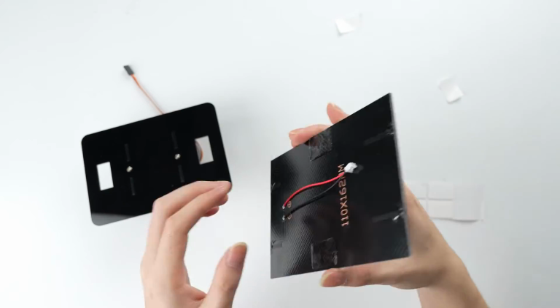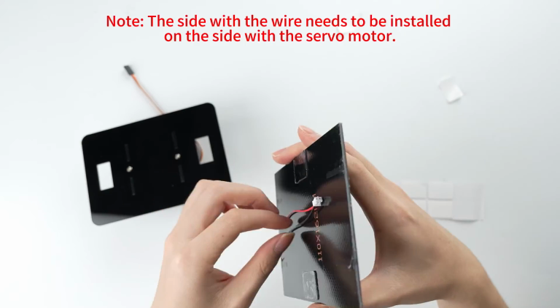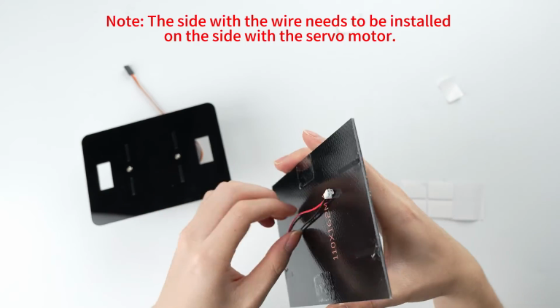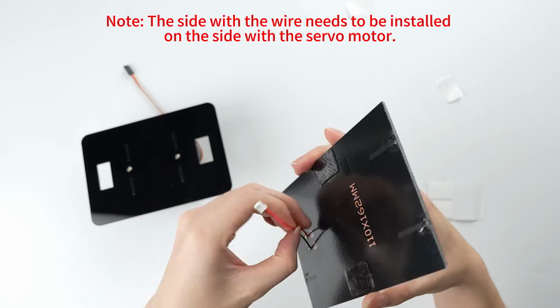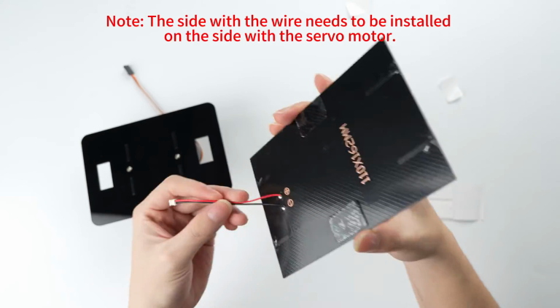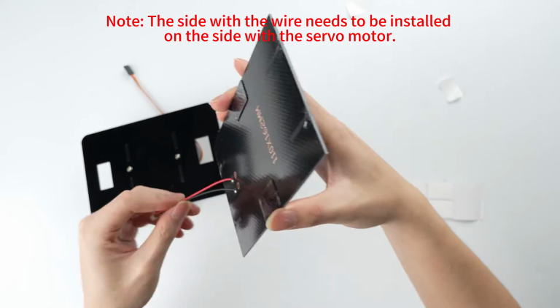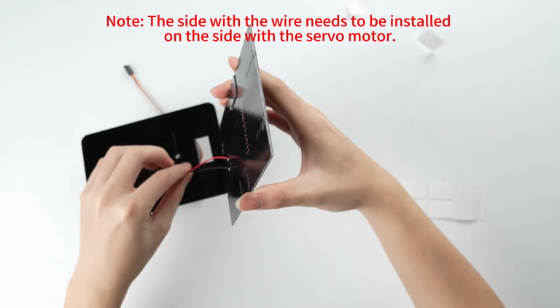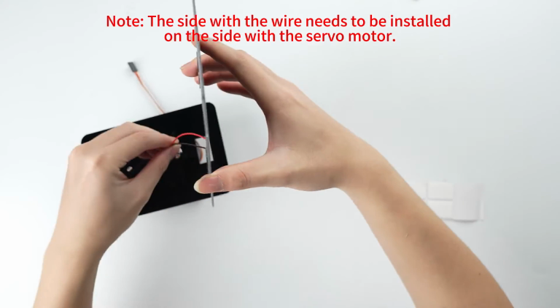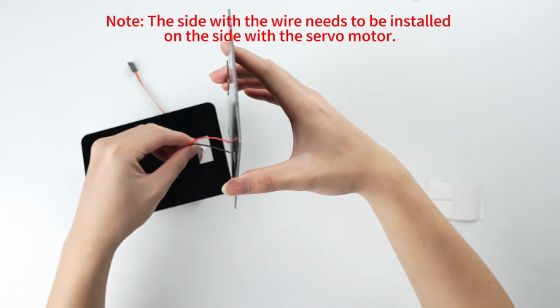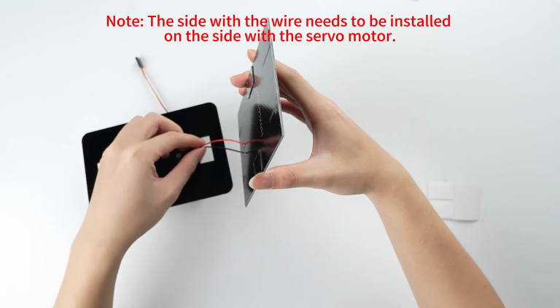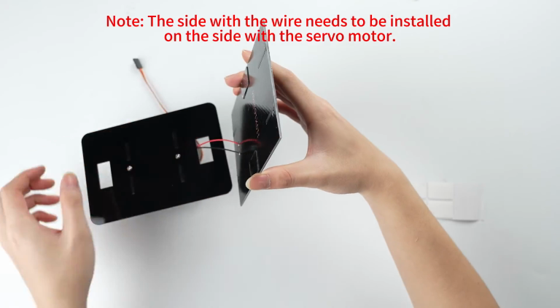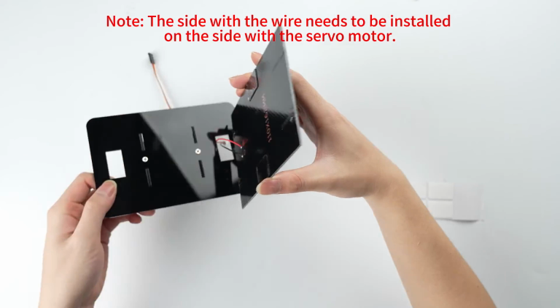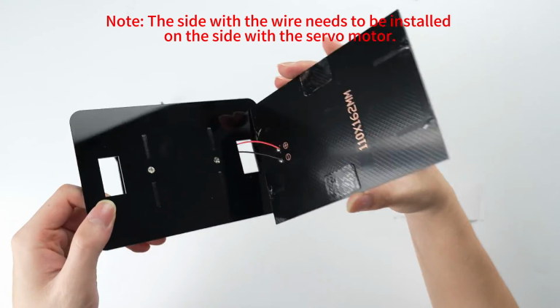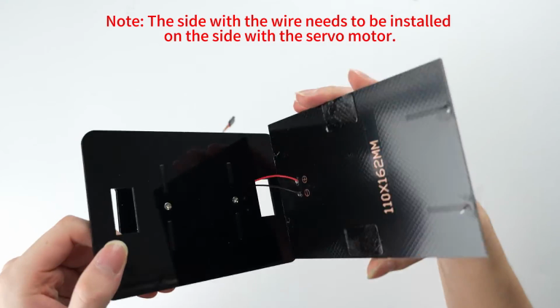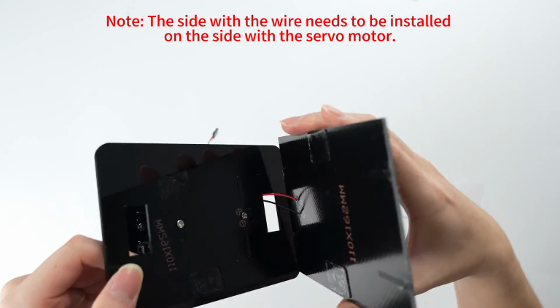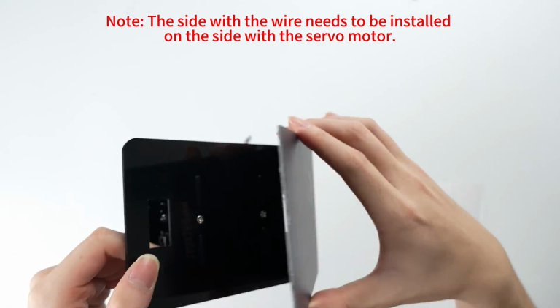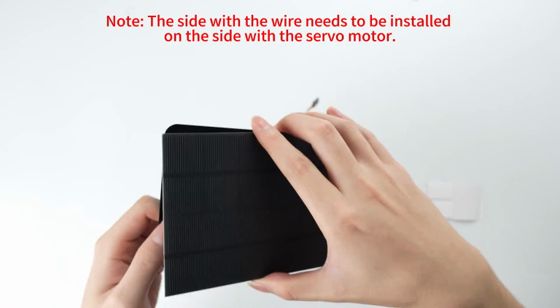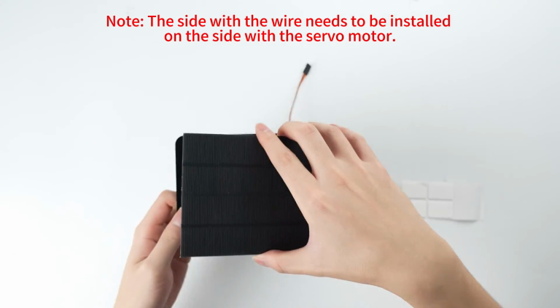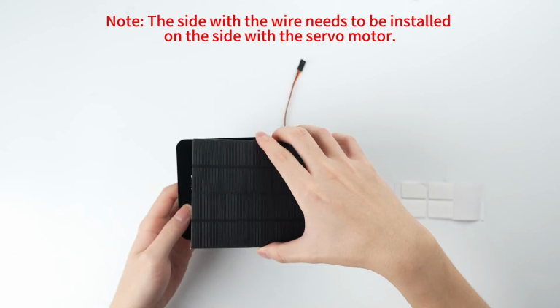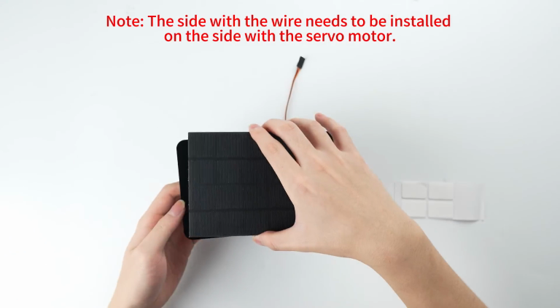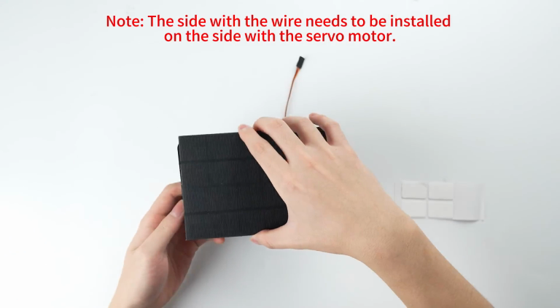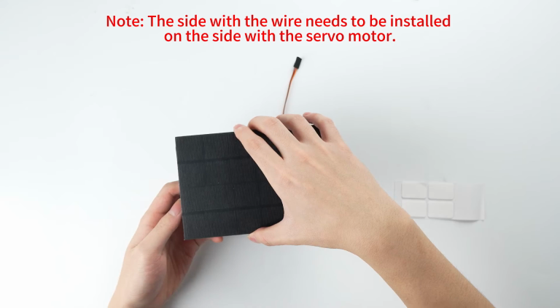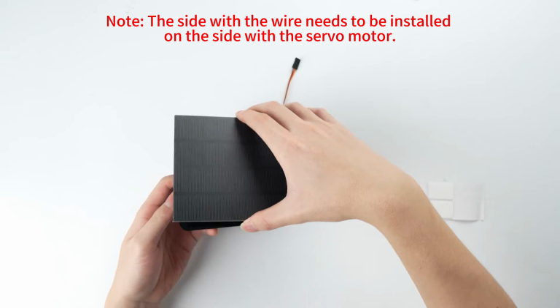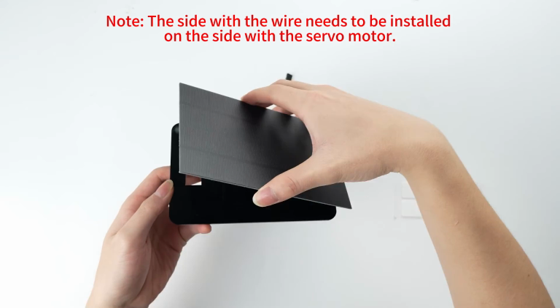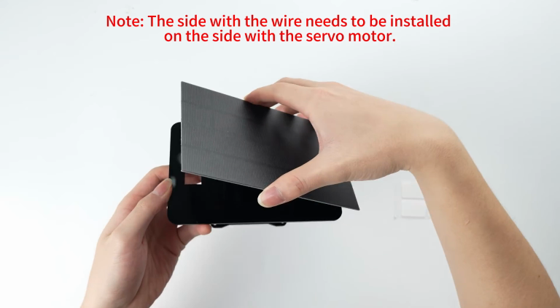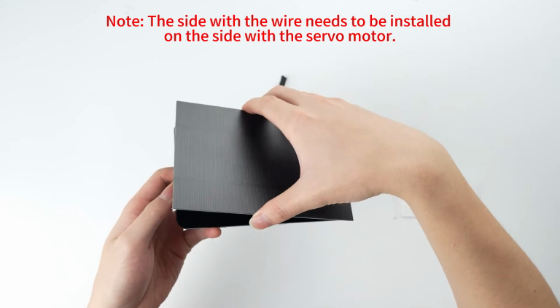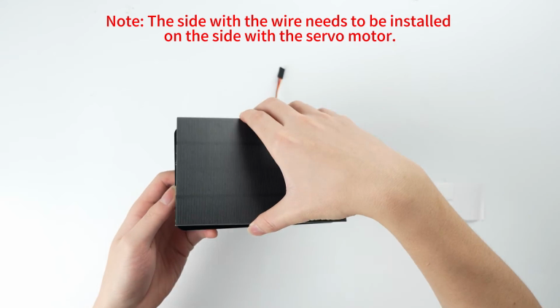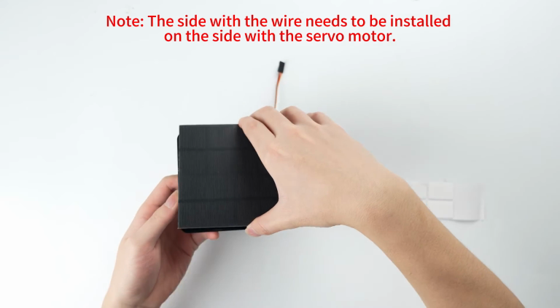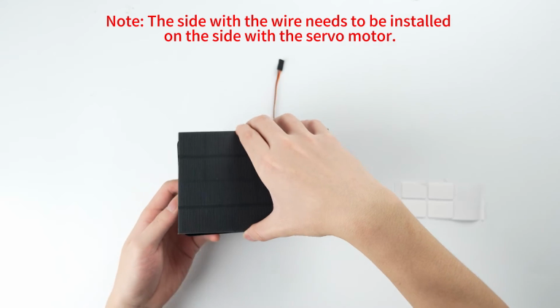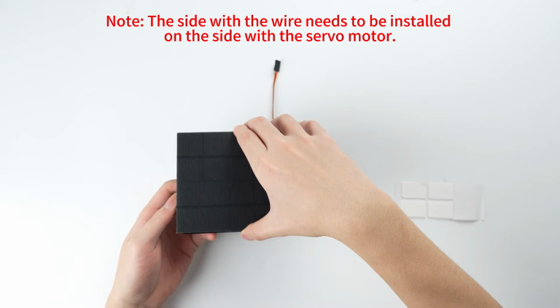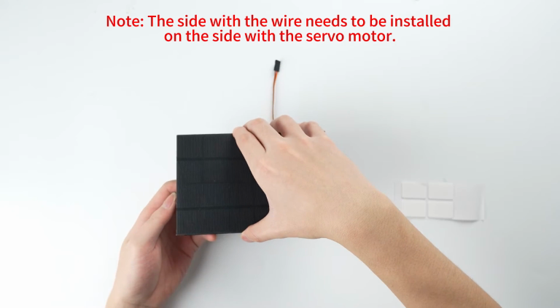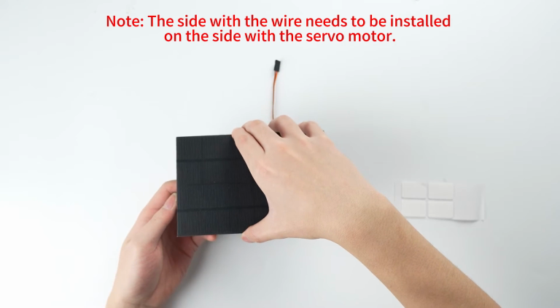Note: the side with the wire needs to be installed on the side with the servo motor.